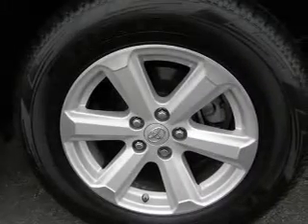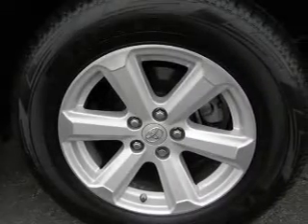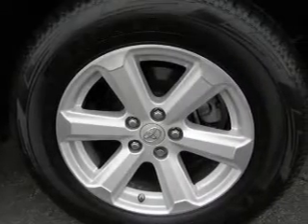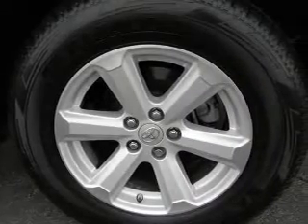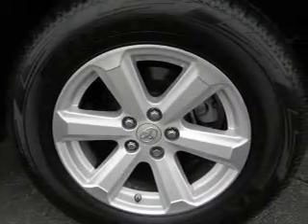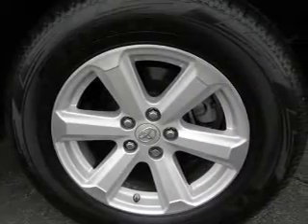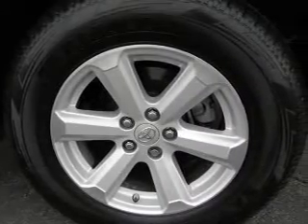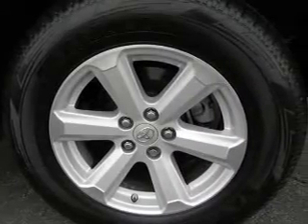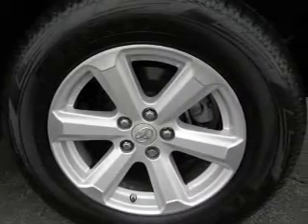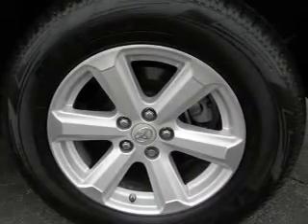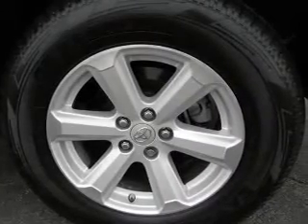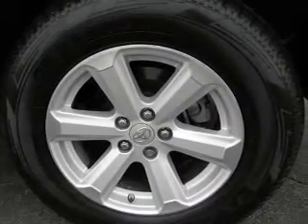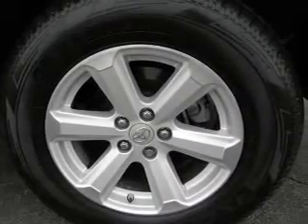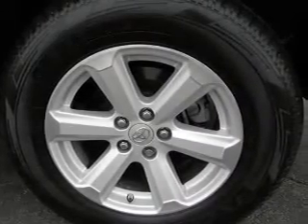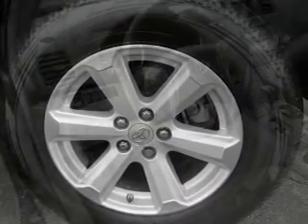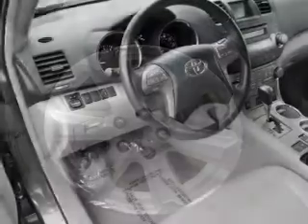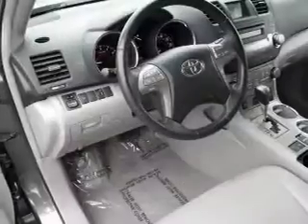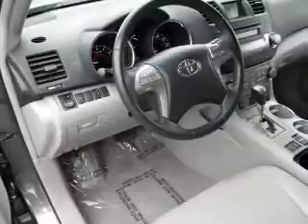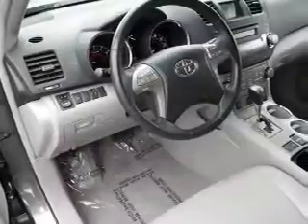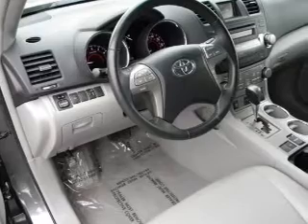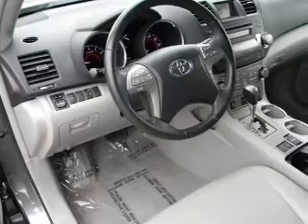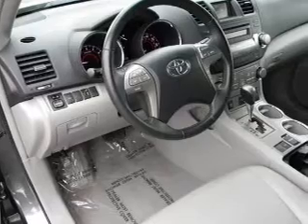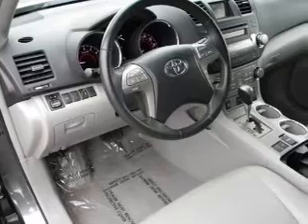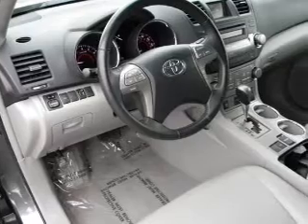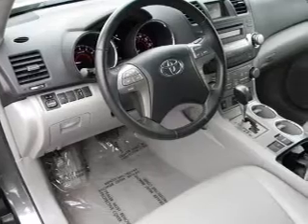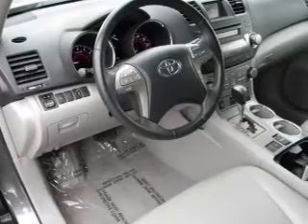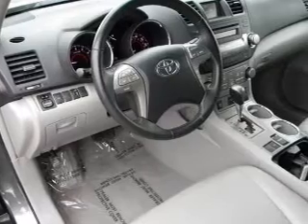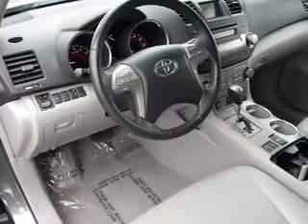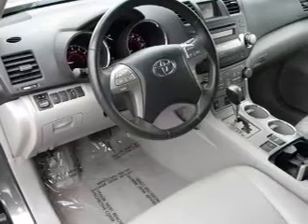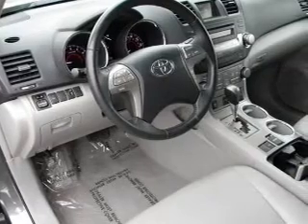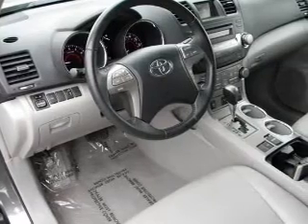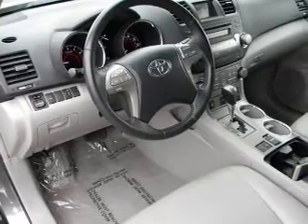Power Door Locks. Power Windows. Cruise Control. Power Steering. Let us put you in the driver's seat today.